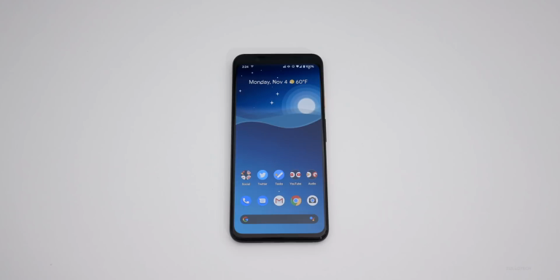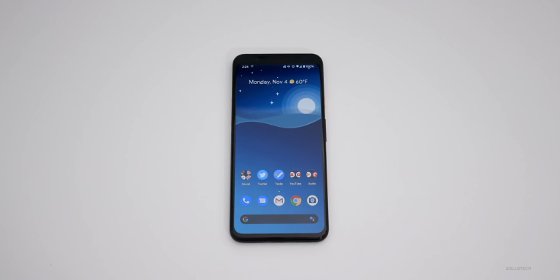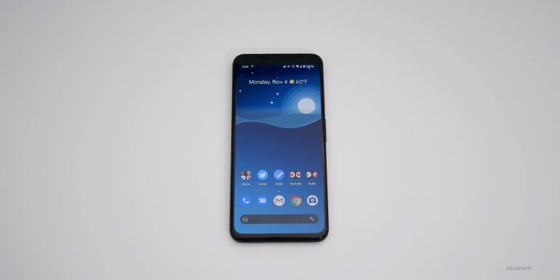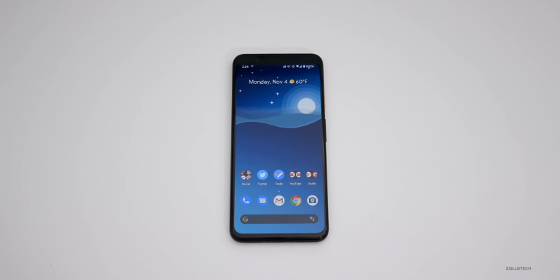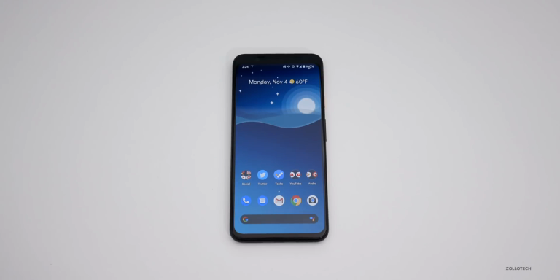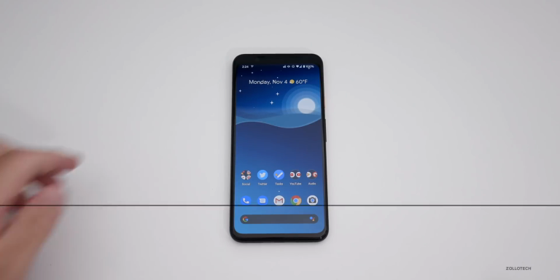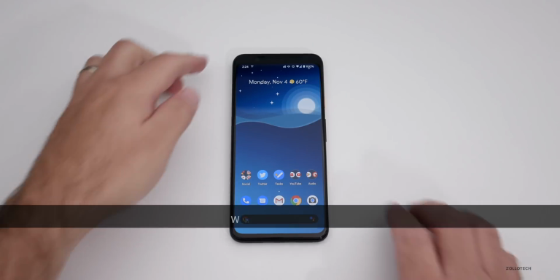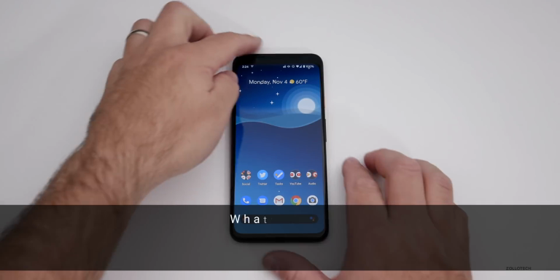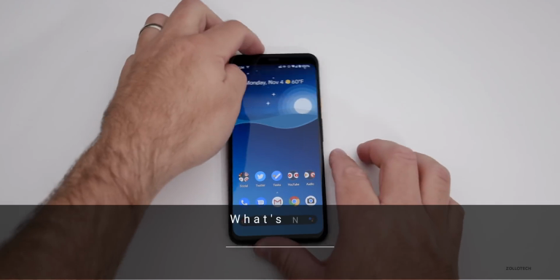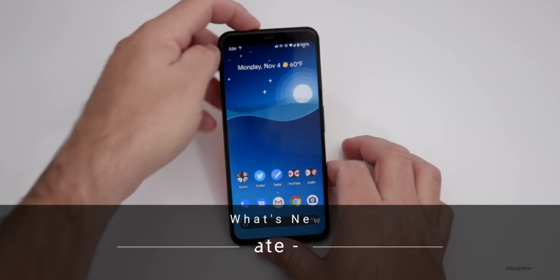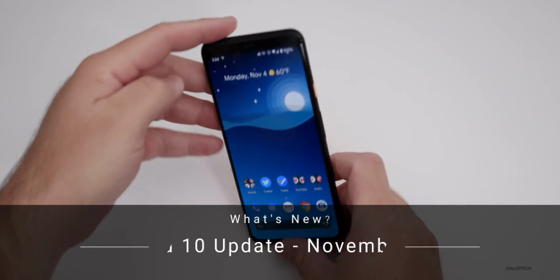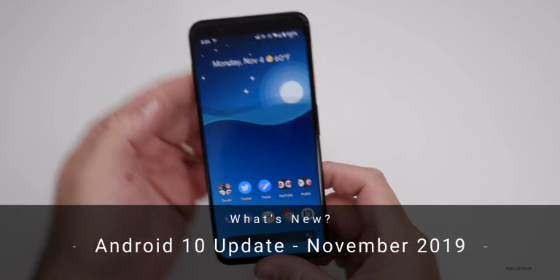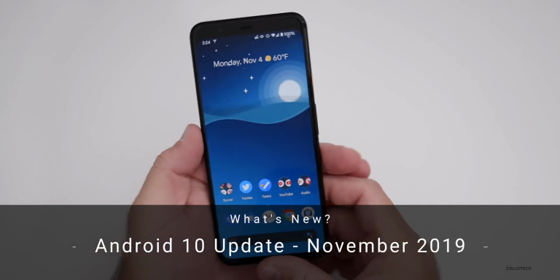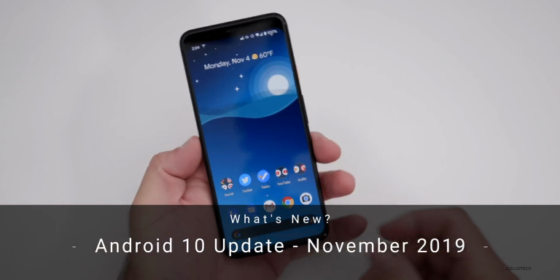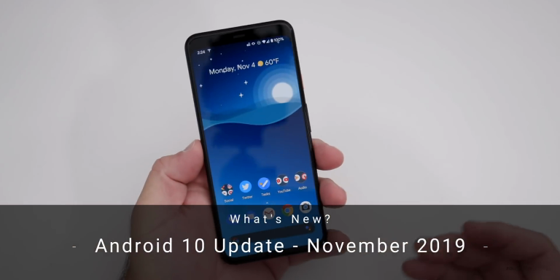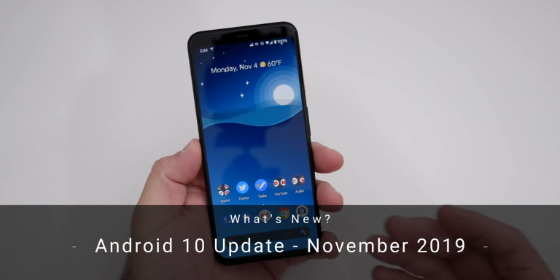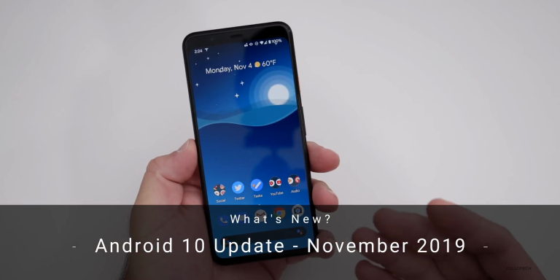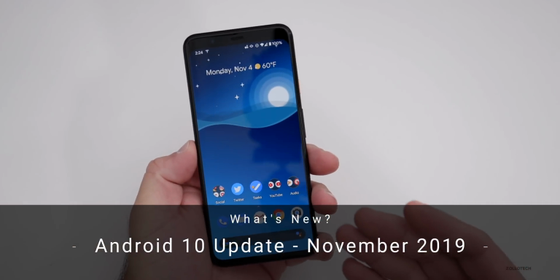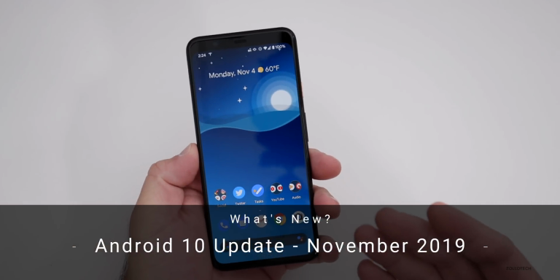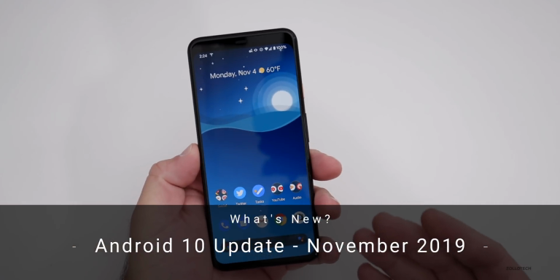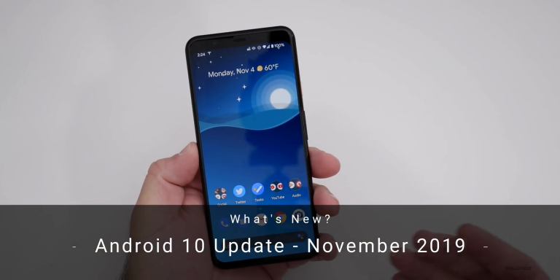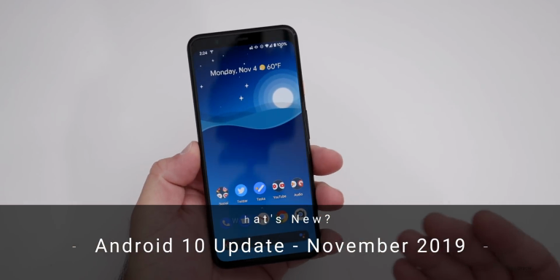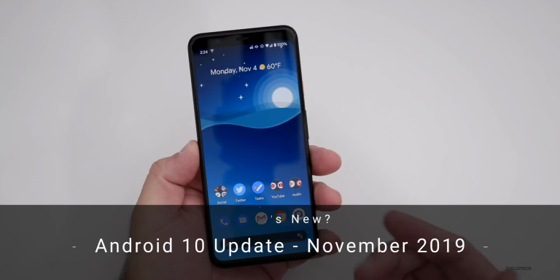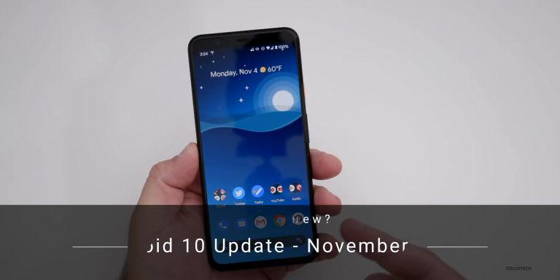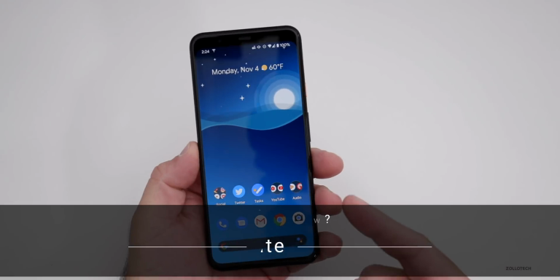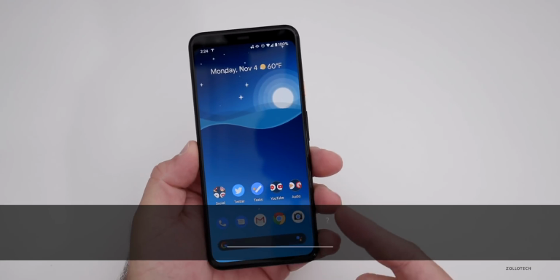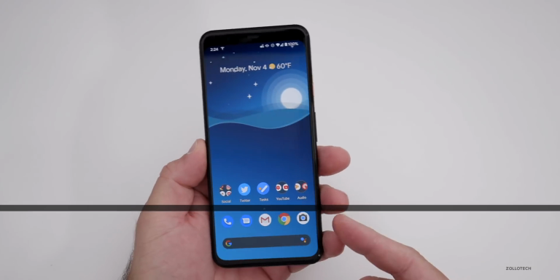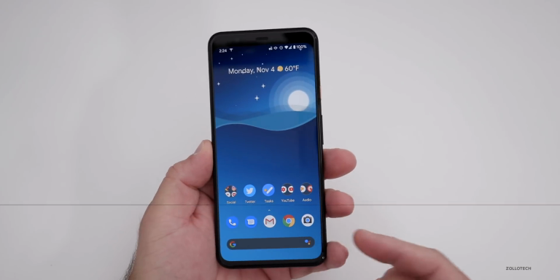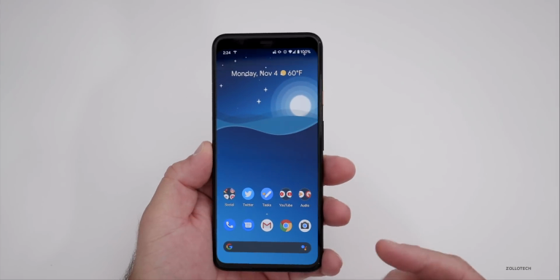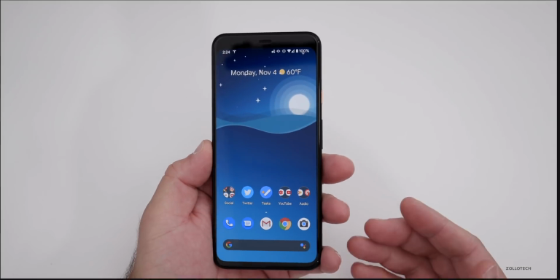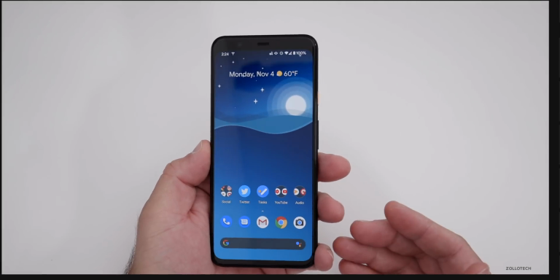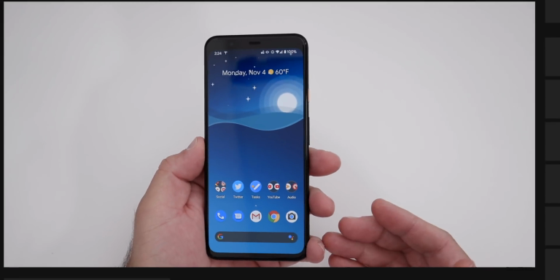Hi everyone, Aaron here for Zollotech and today Google released the Android 10 November security update for the Pixel devices.